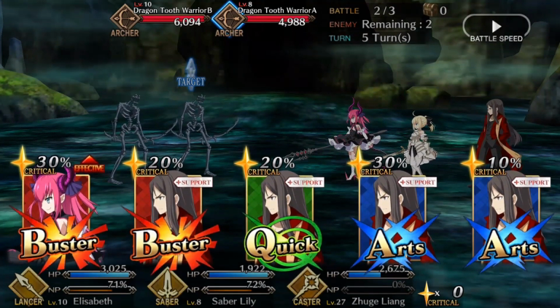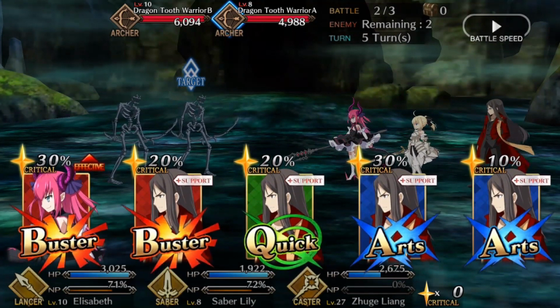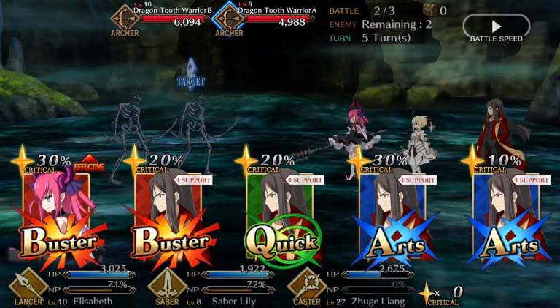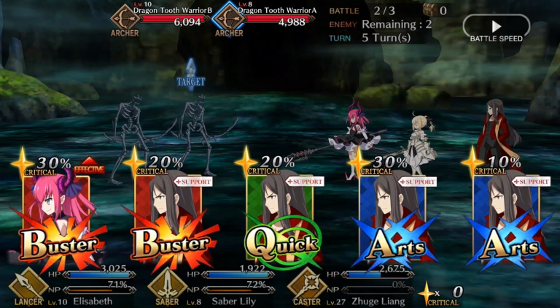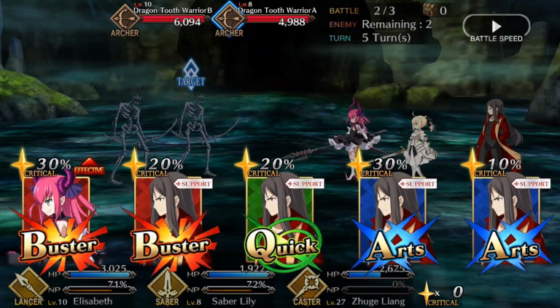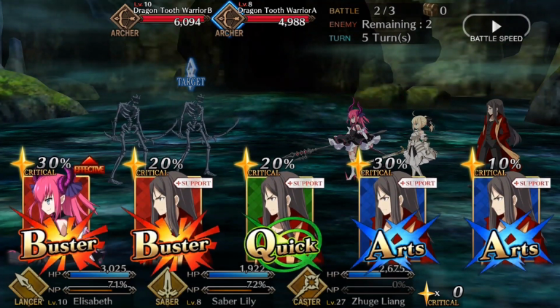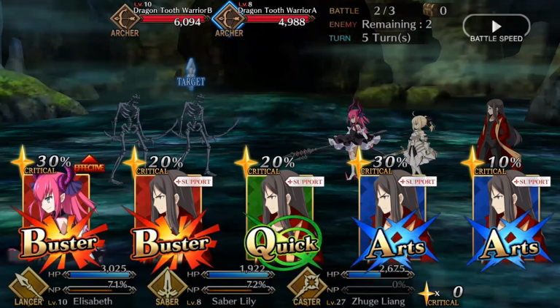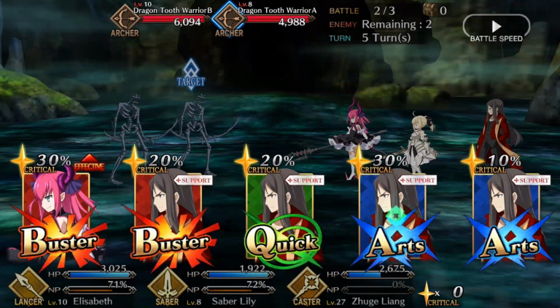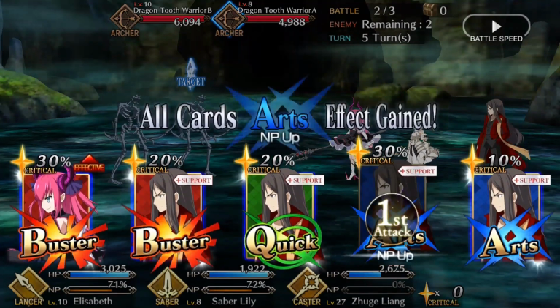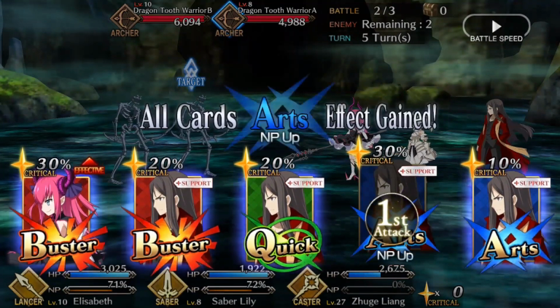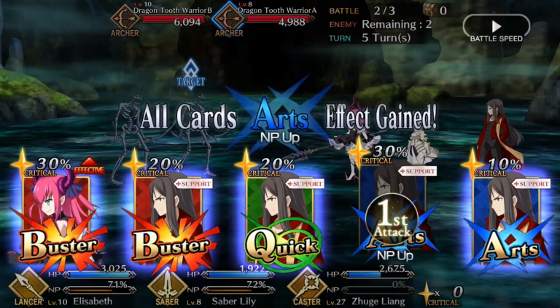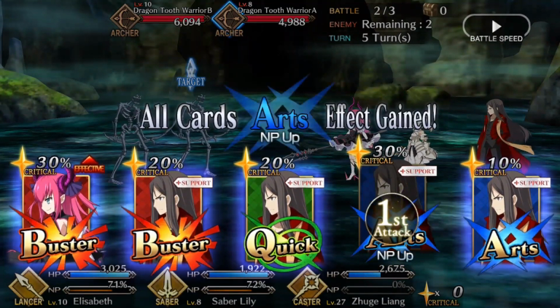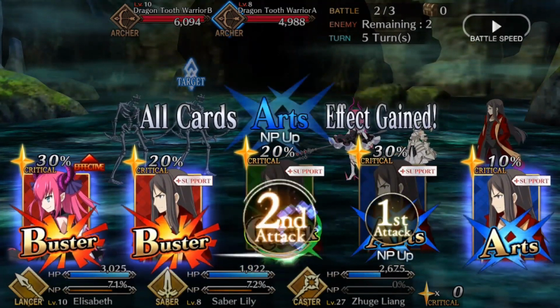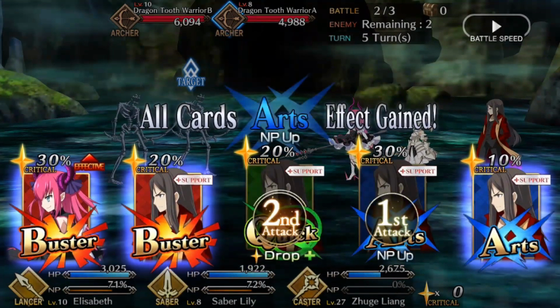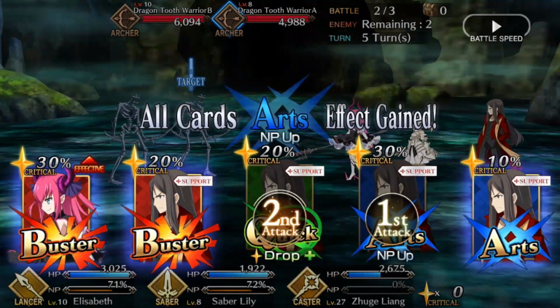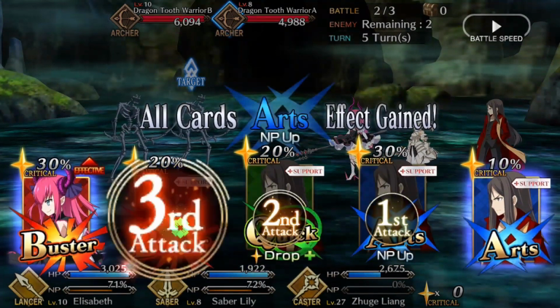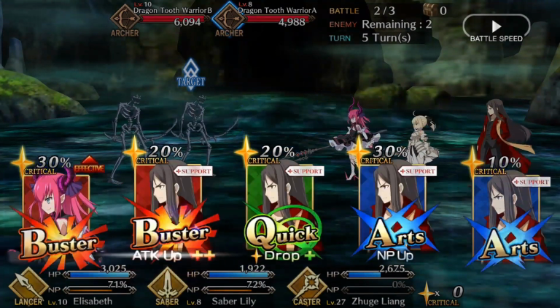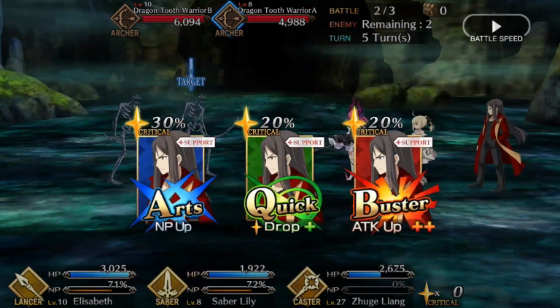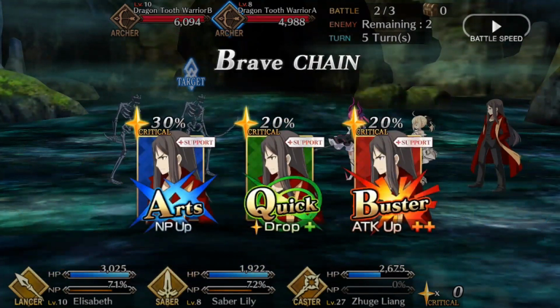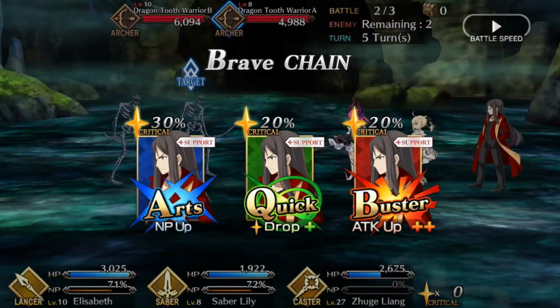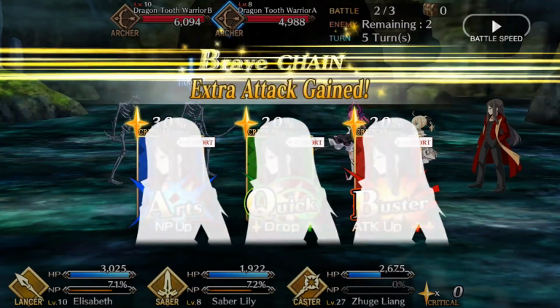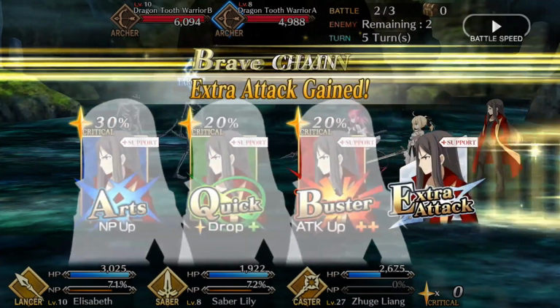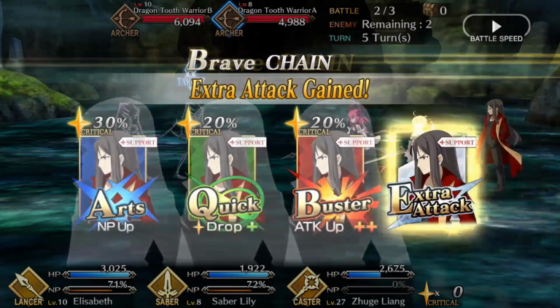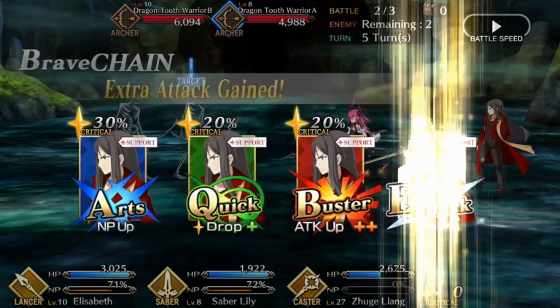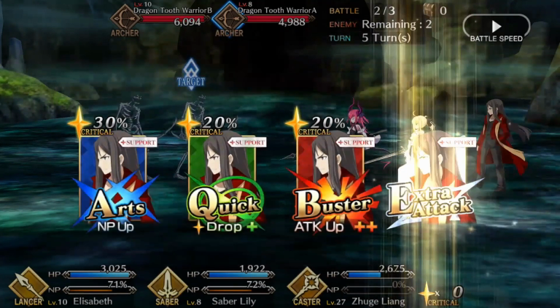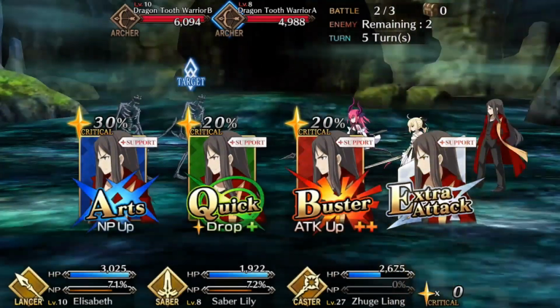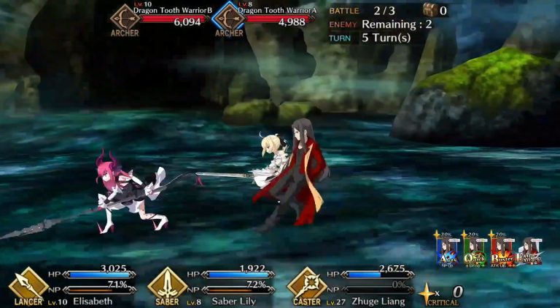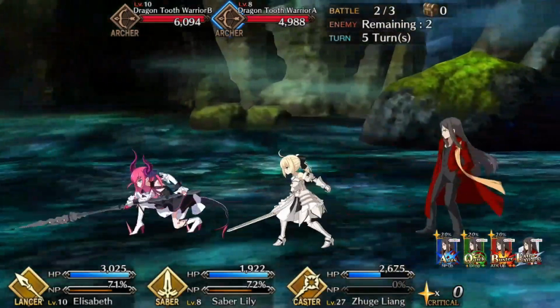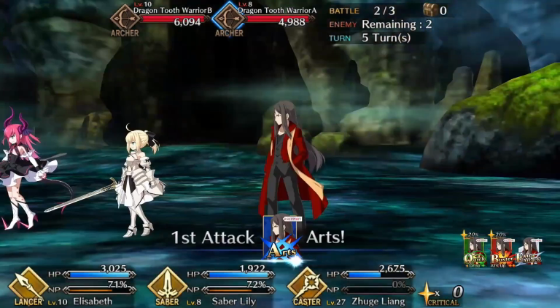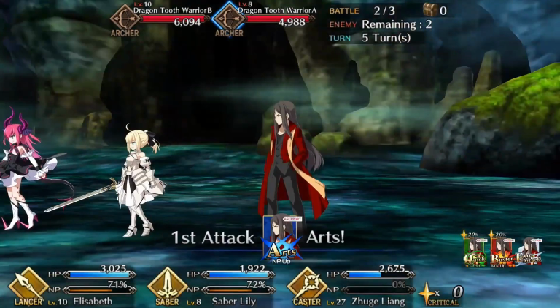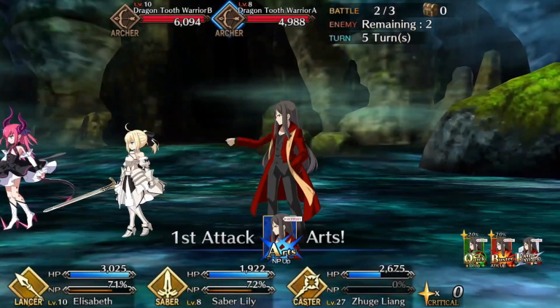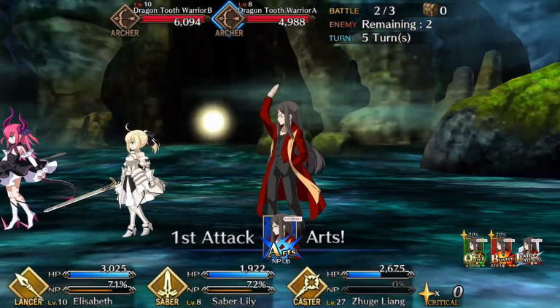After they added the back button, they also started showing crit chances on the cards before hitting fight.